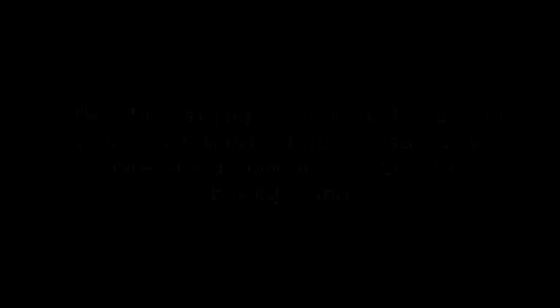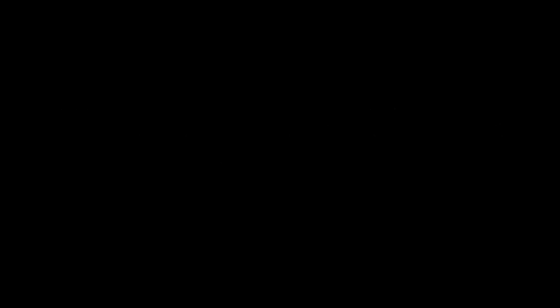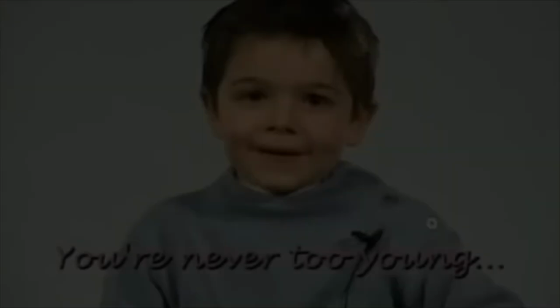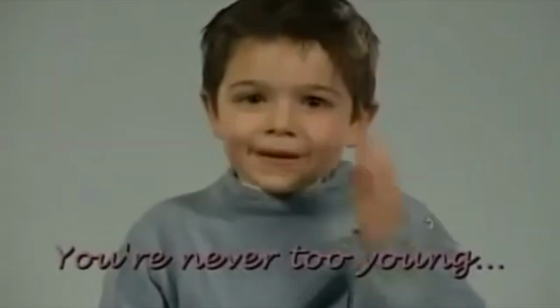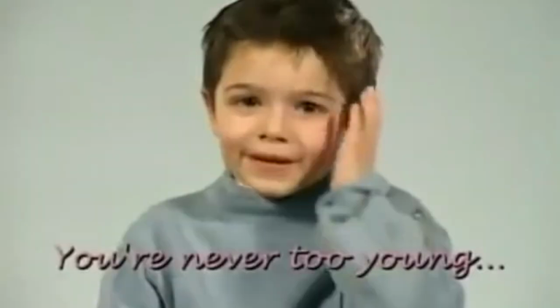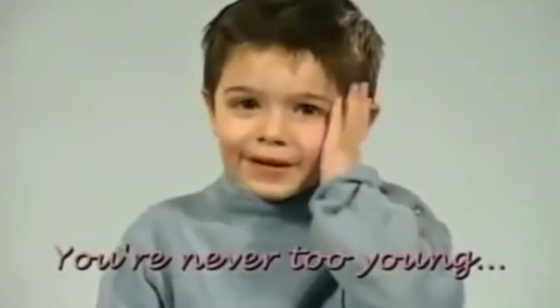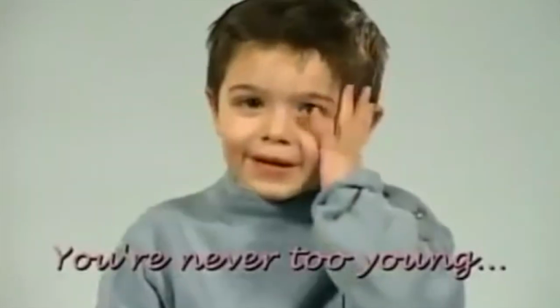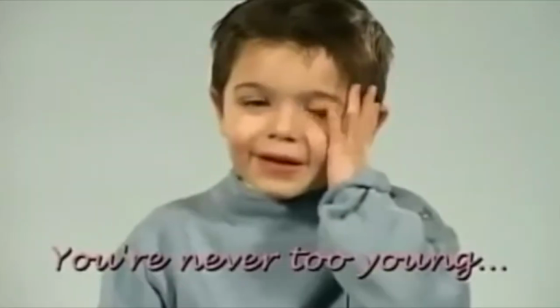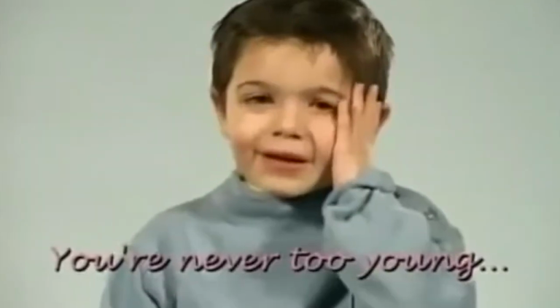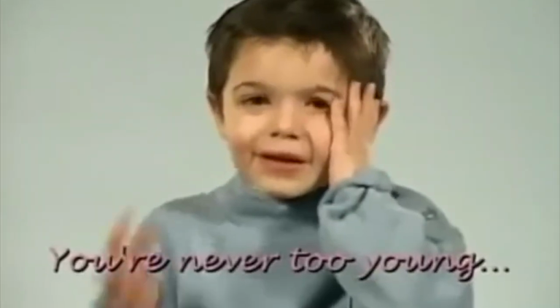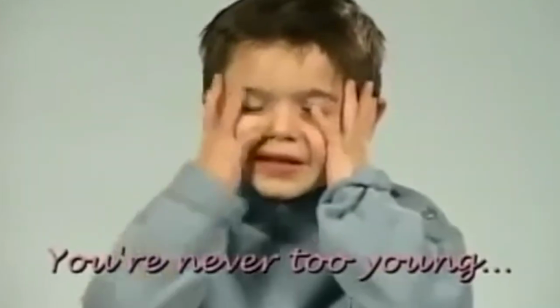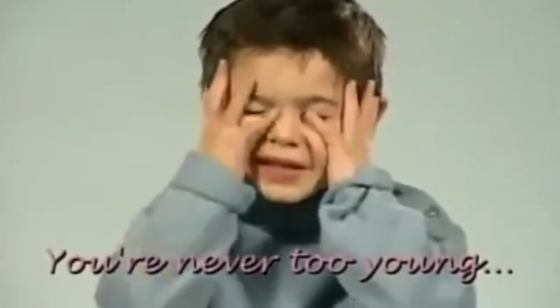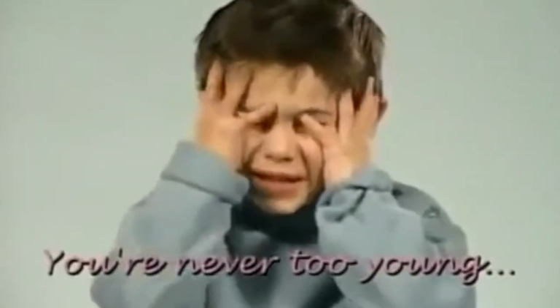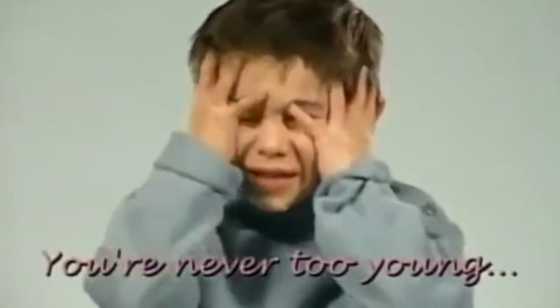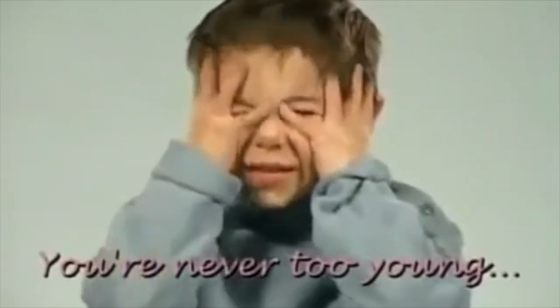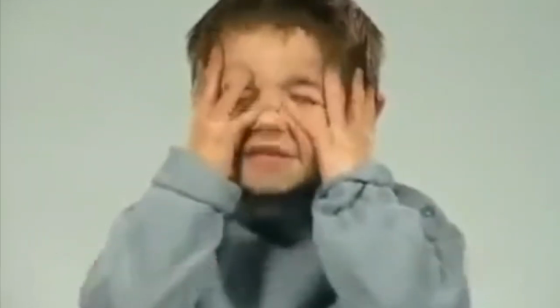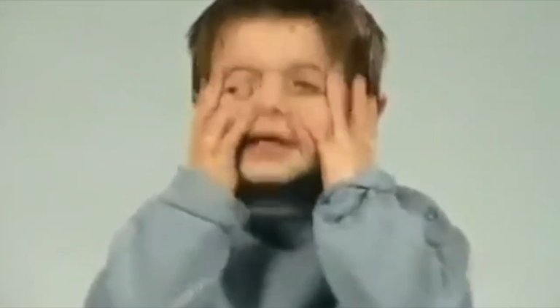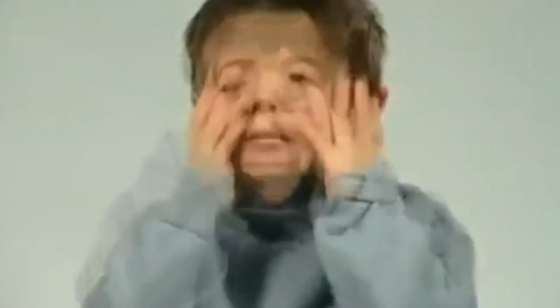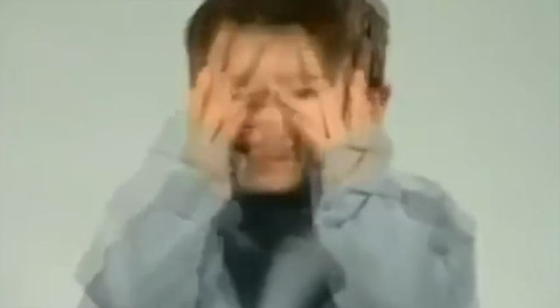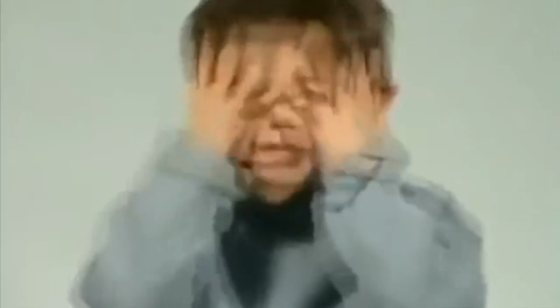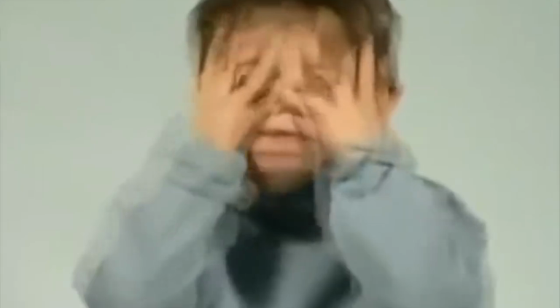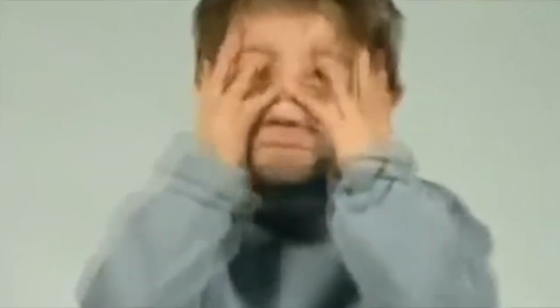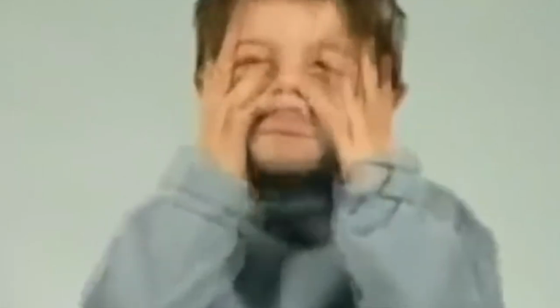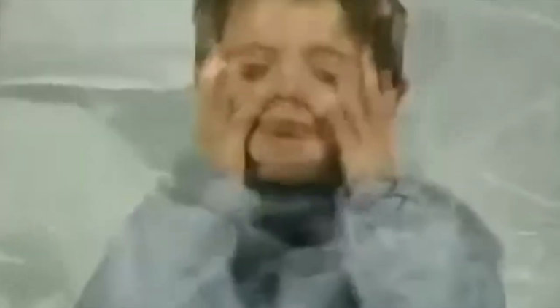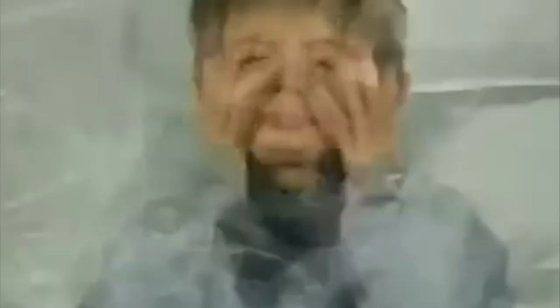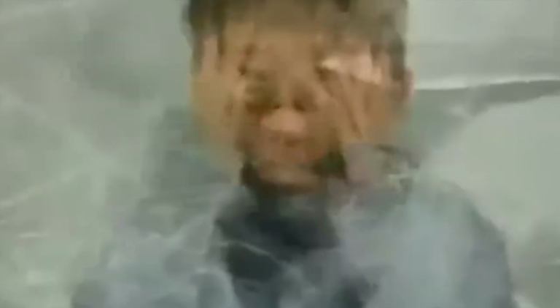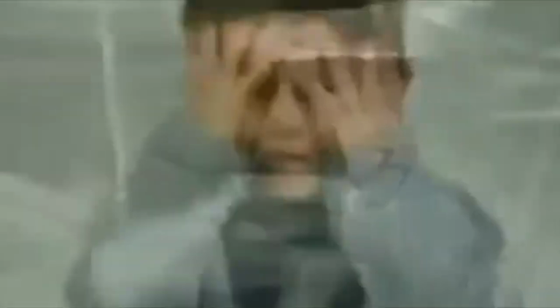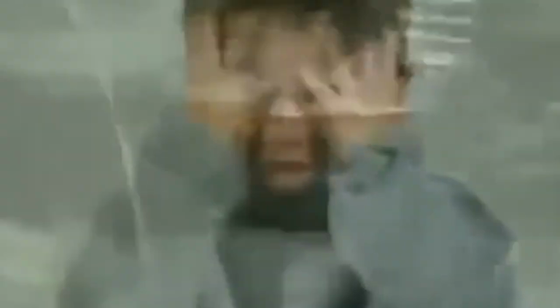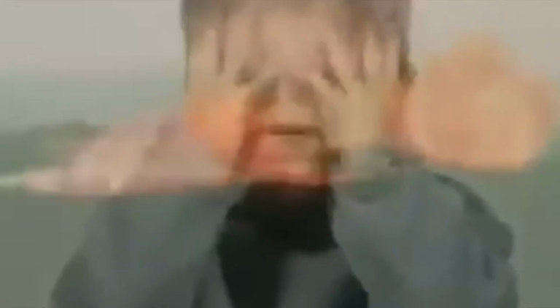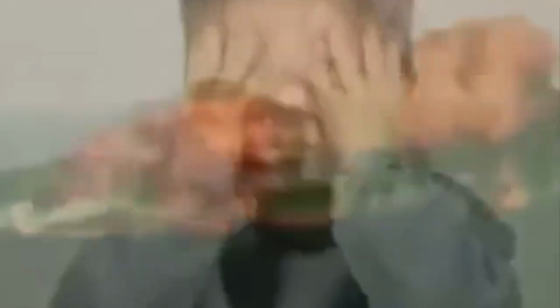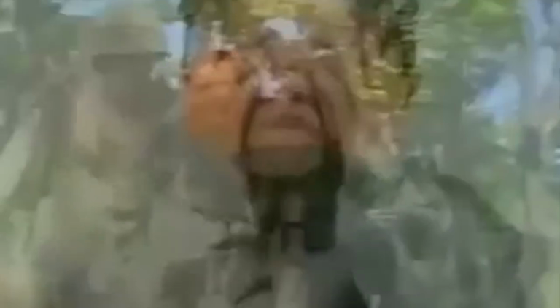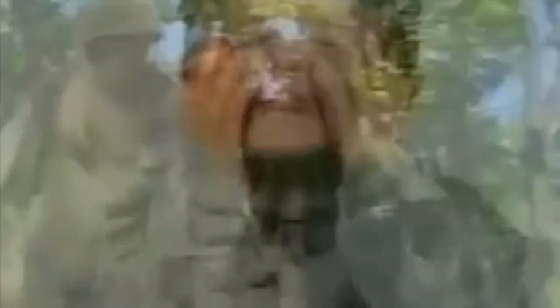You're never too young to have a Vietnam flashback. Oh yeah!